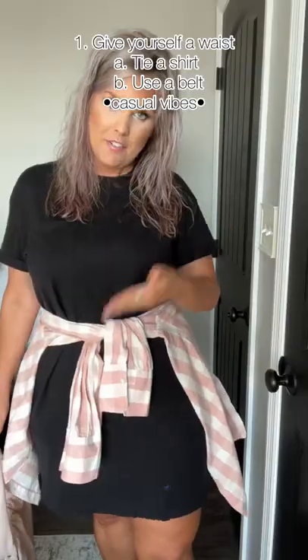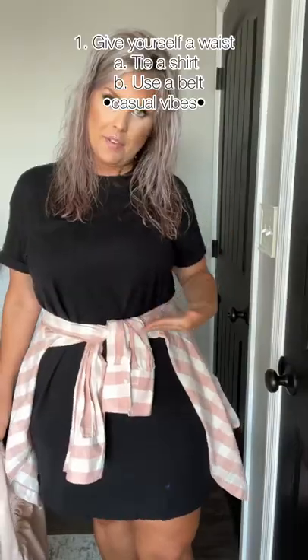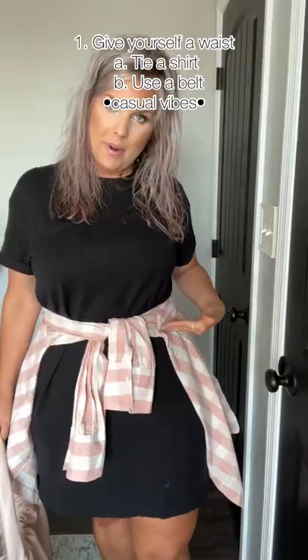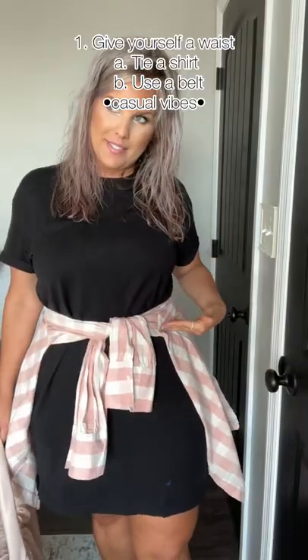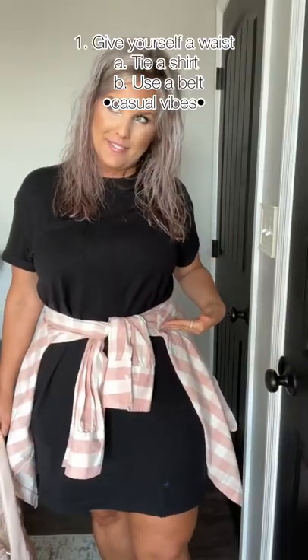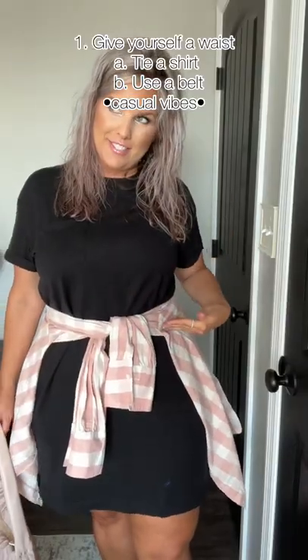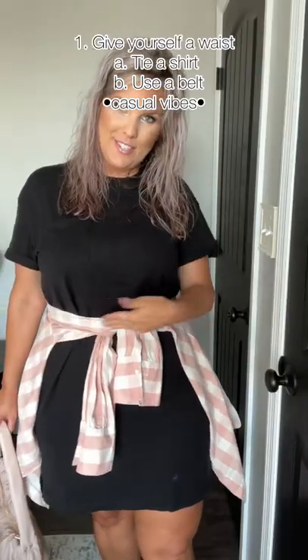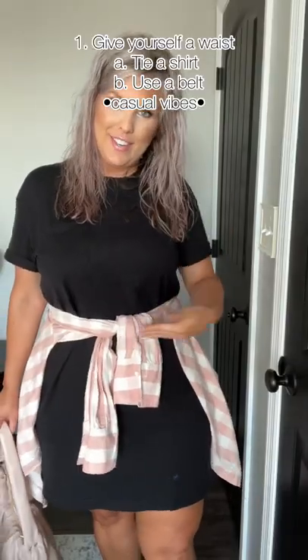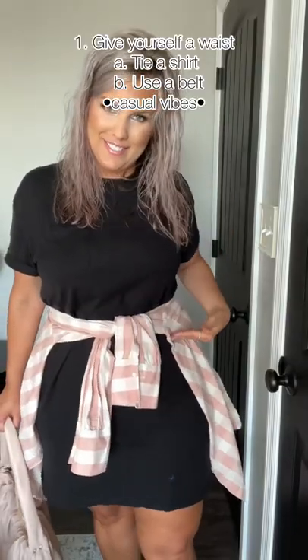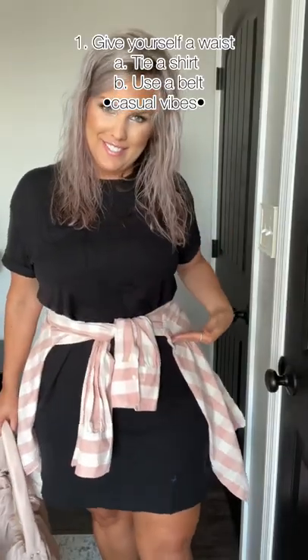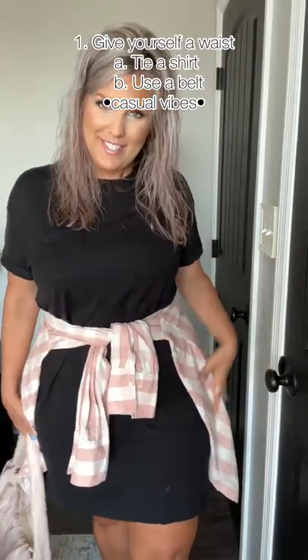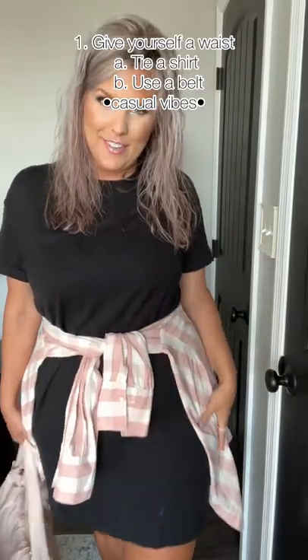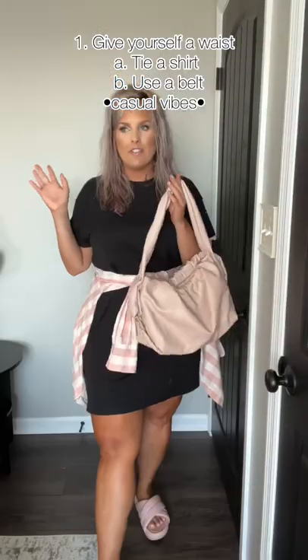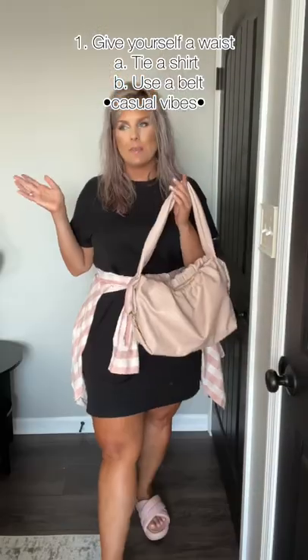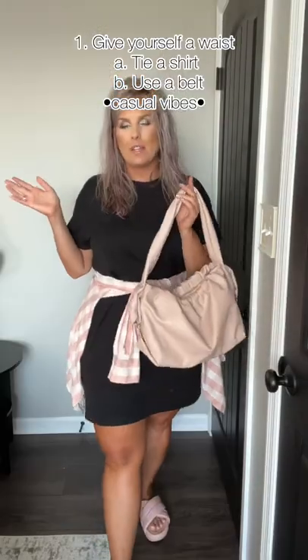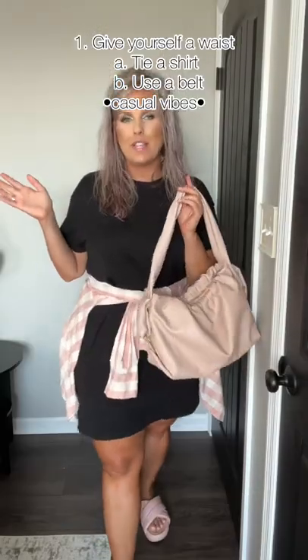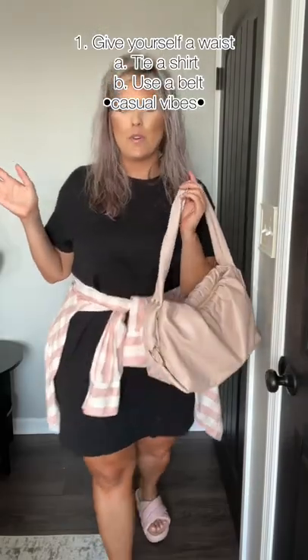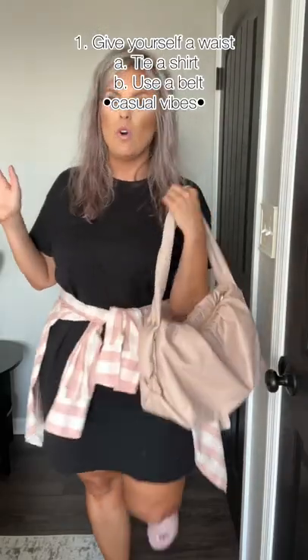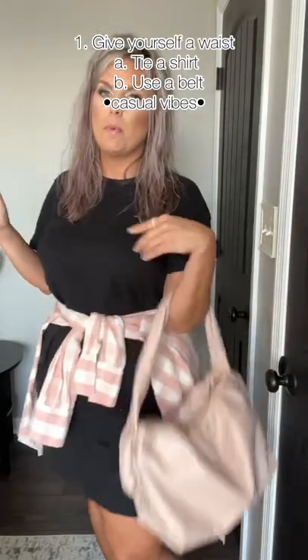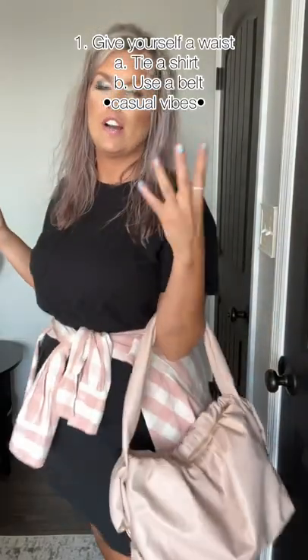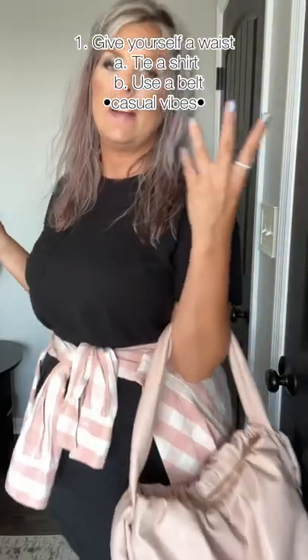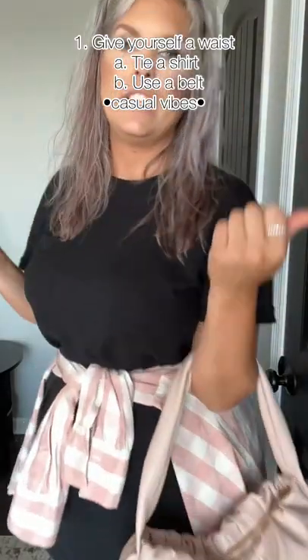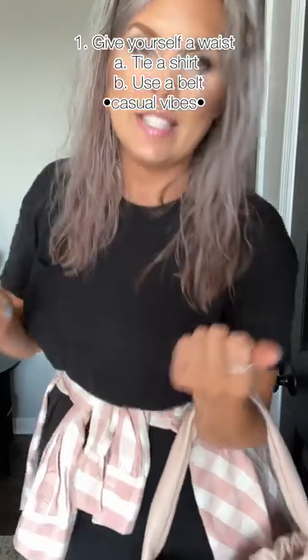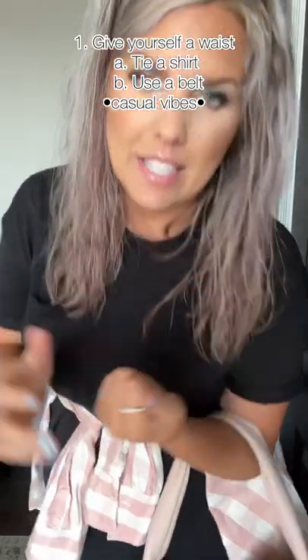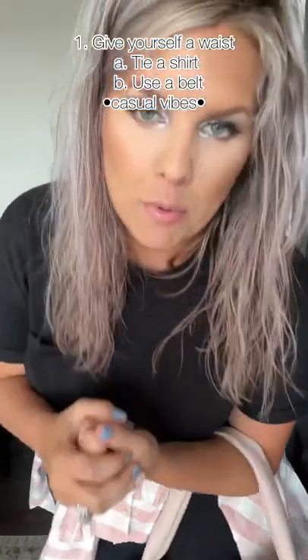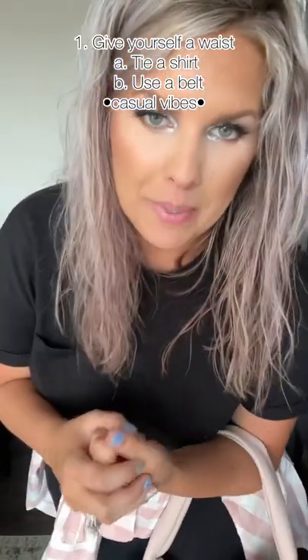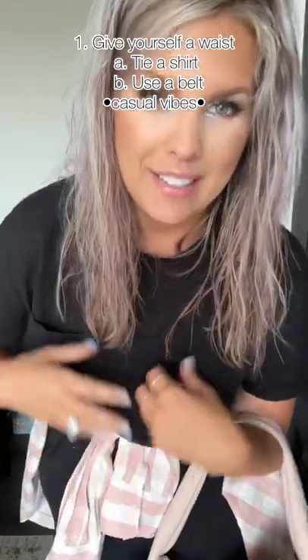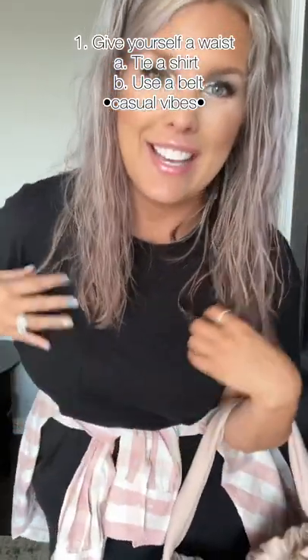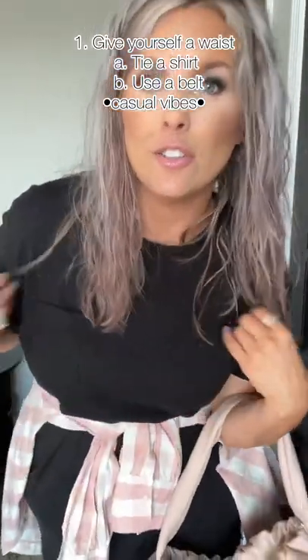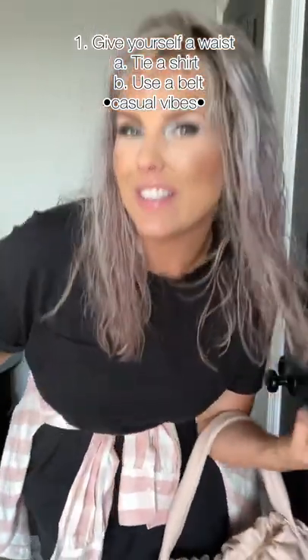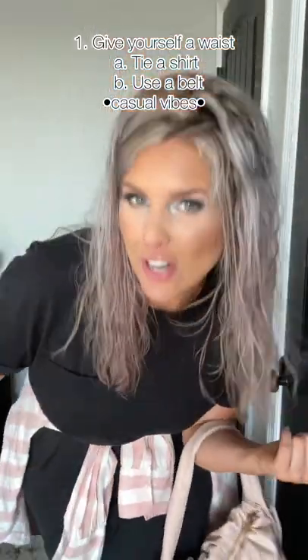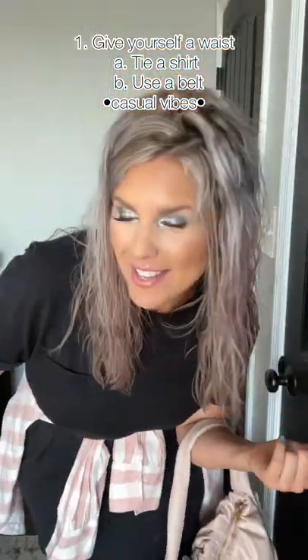Just give yourself a waist, just do it. Everything, by the way, is from Walmart — everything that's linkable I'm gonna link, including the dress.